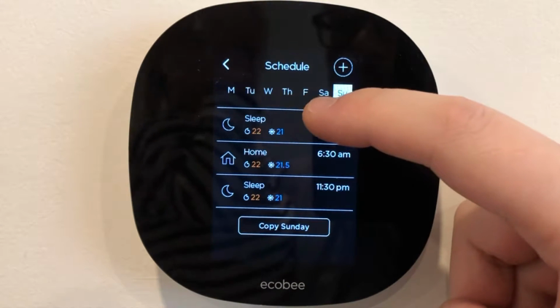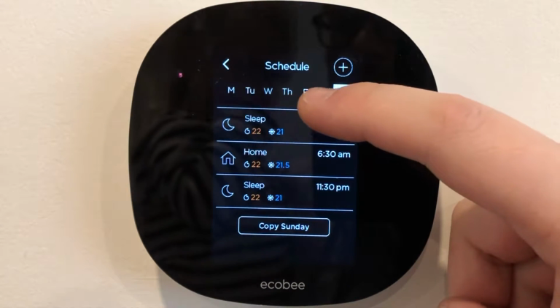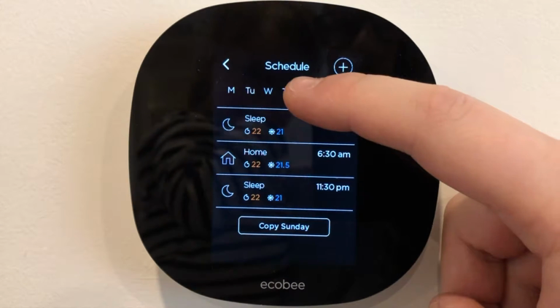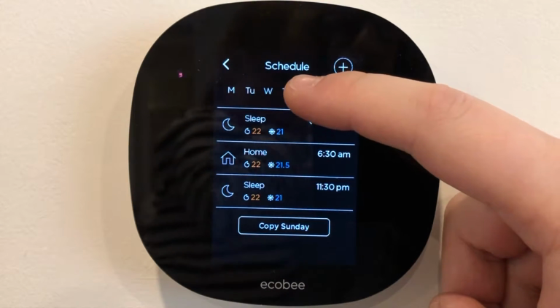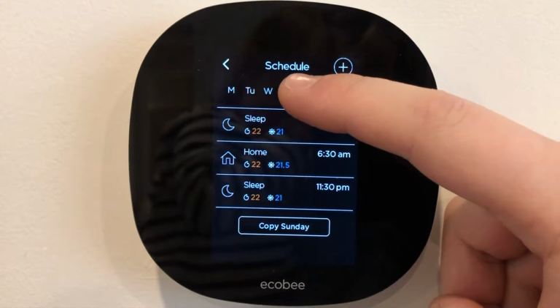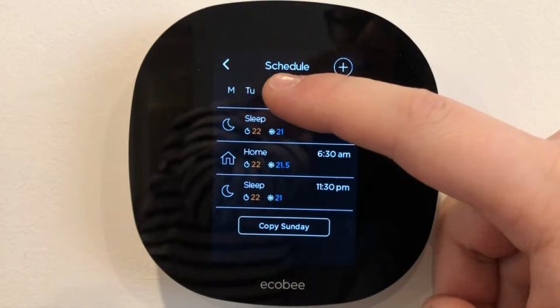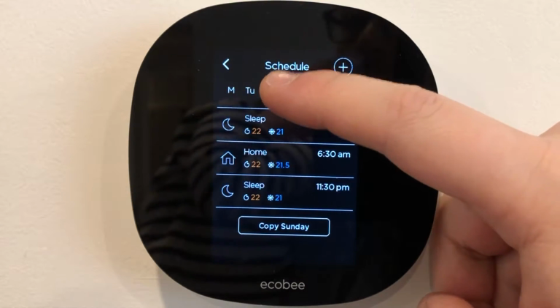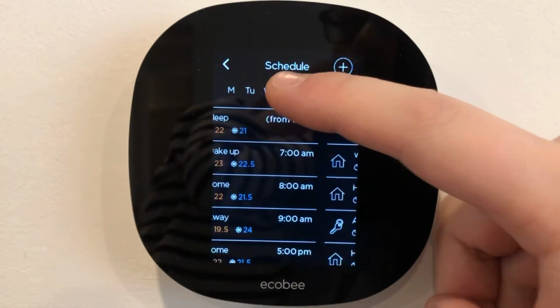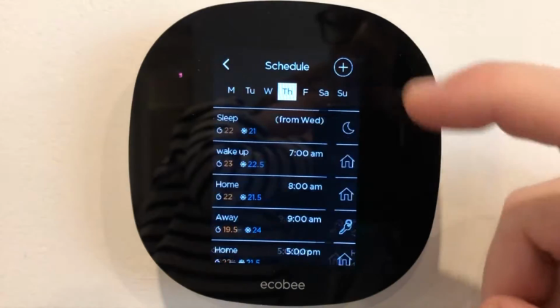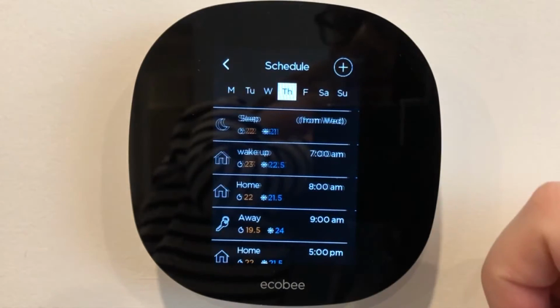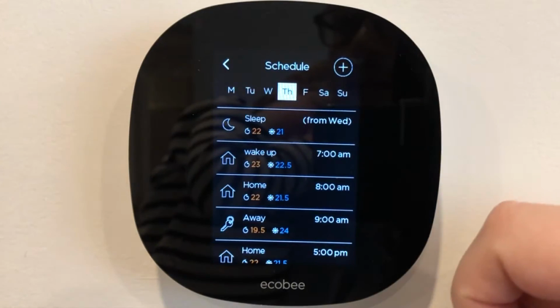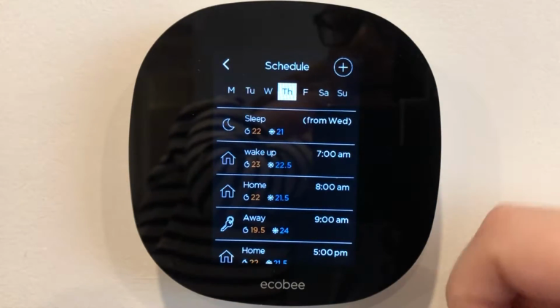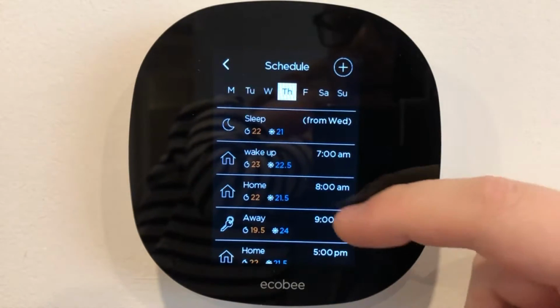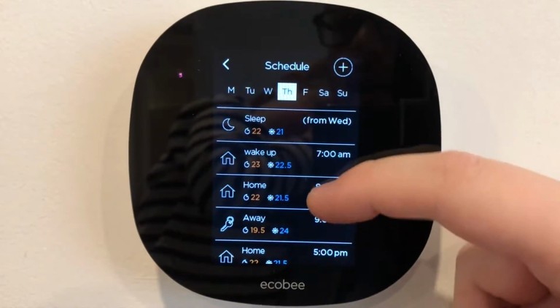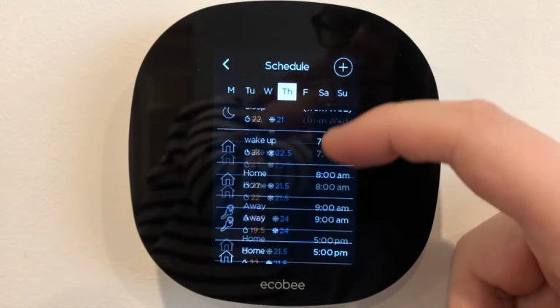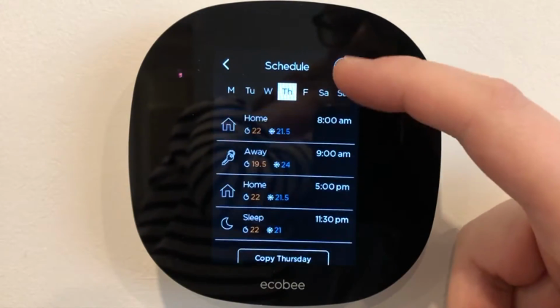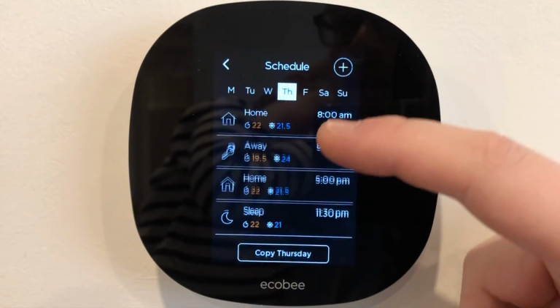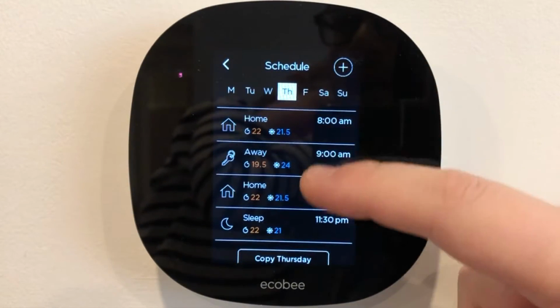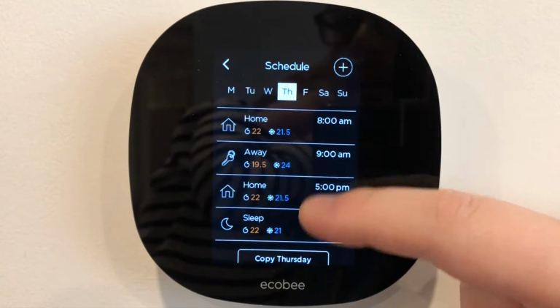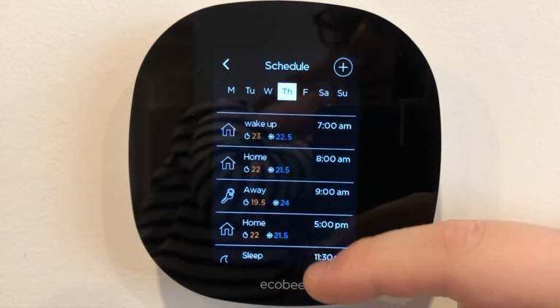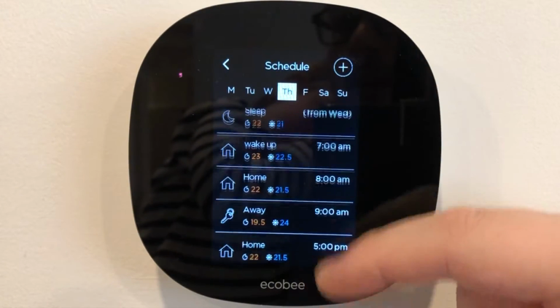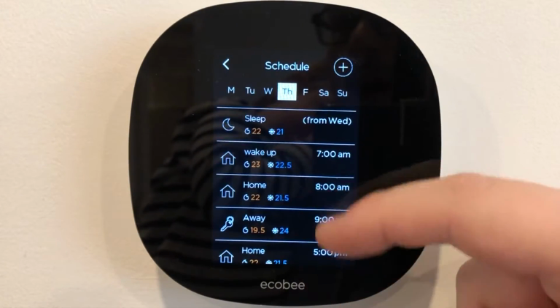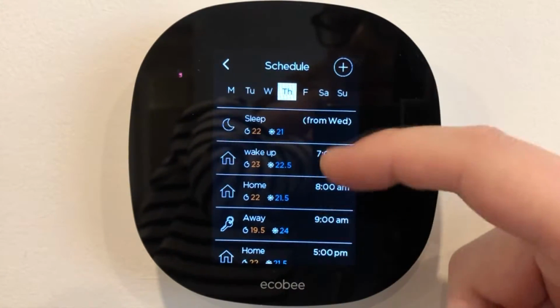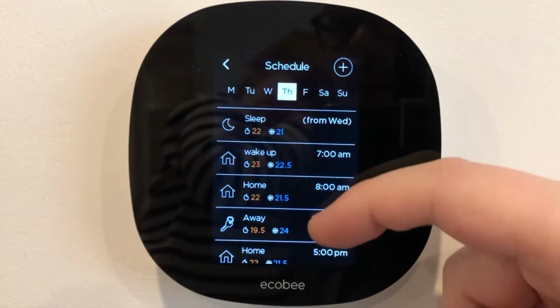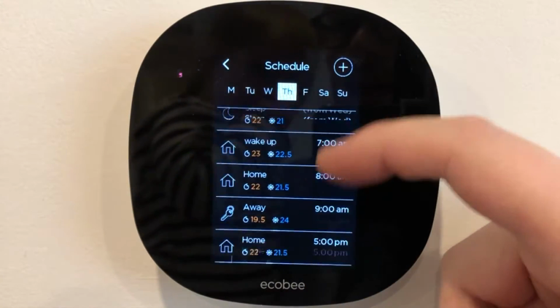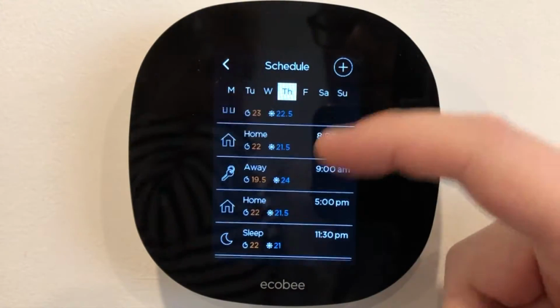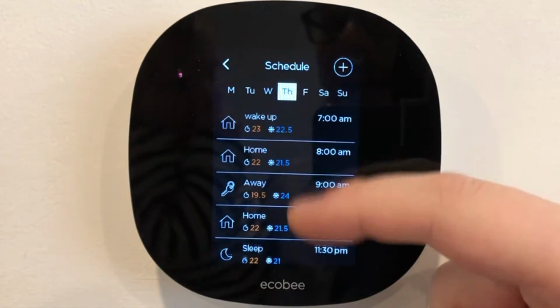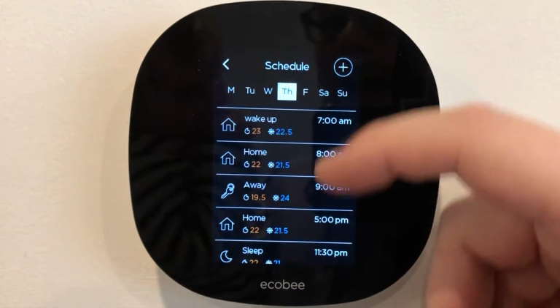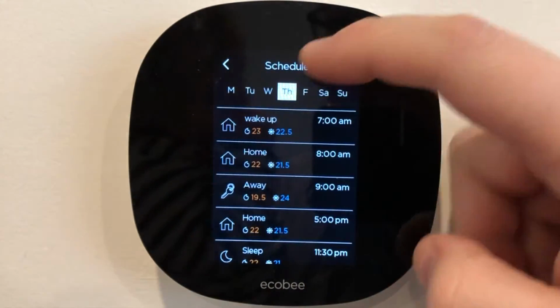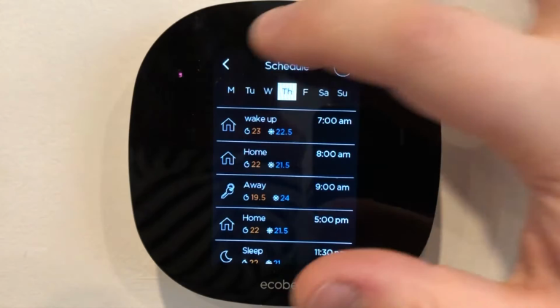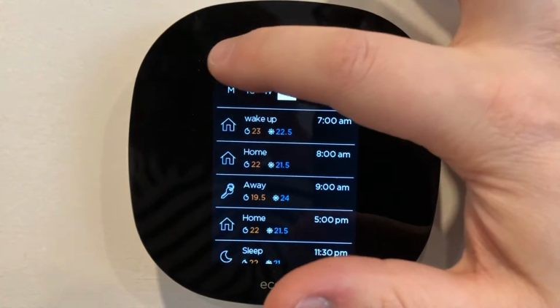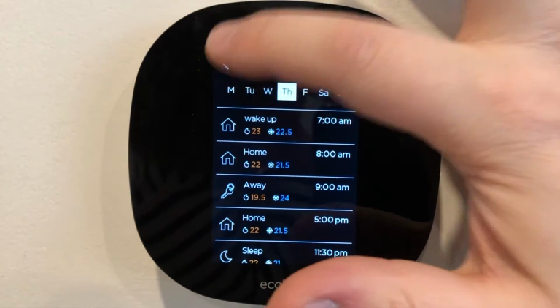On a day like Thursday, we've got more settings and we can copy settings or add anything we want.